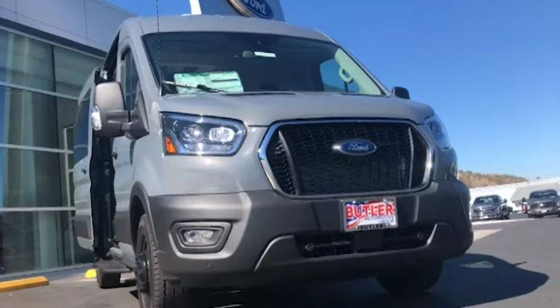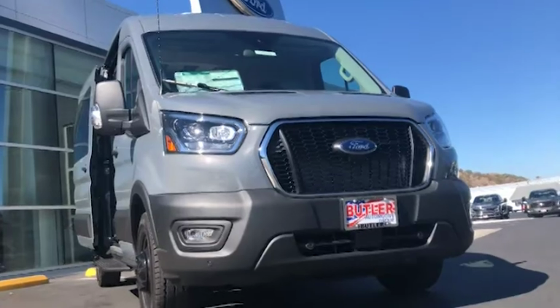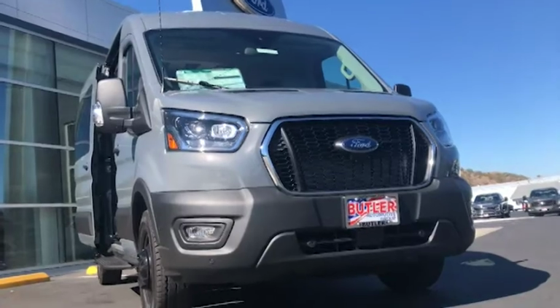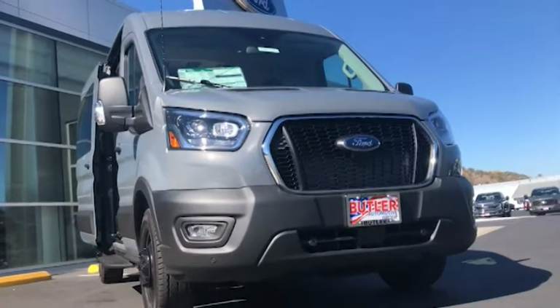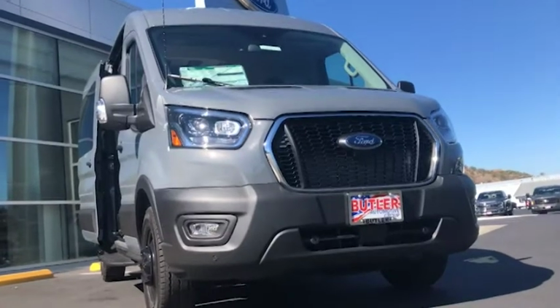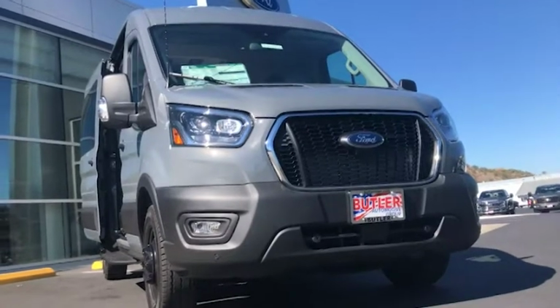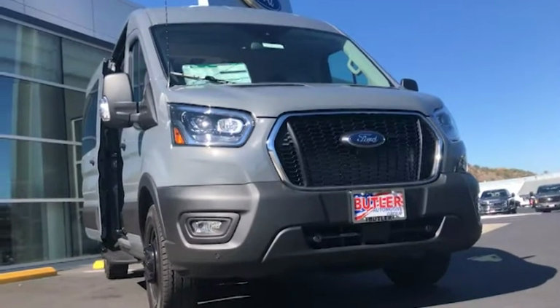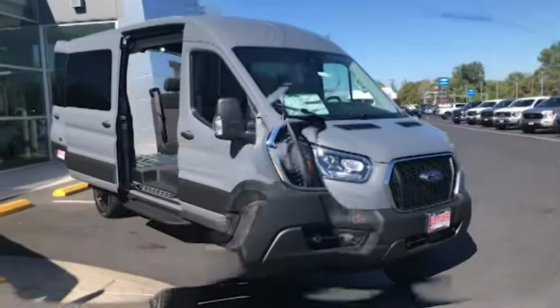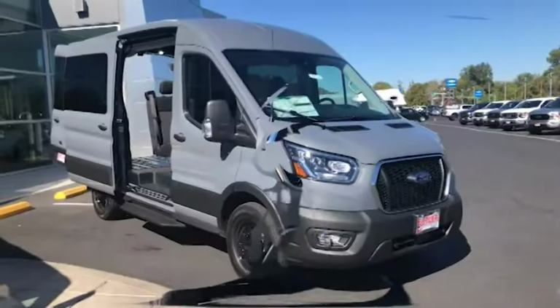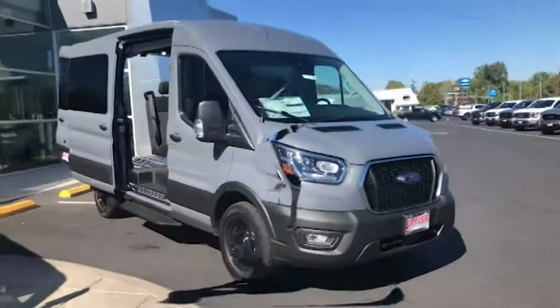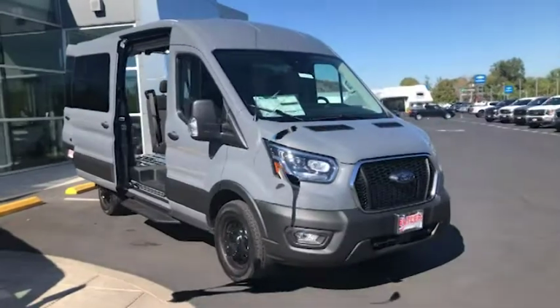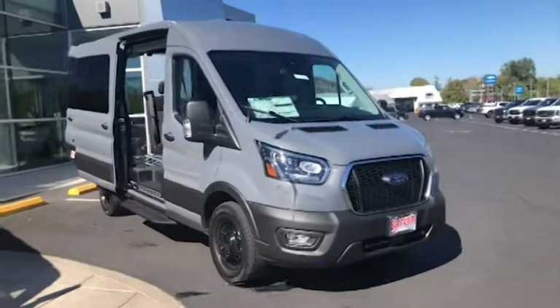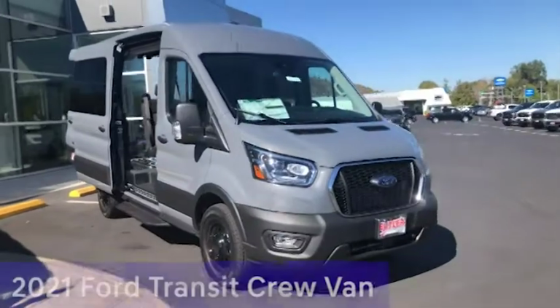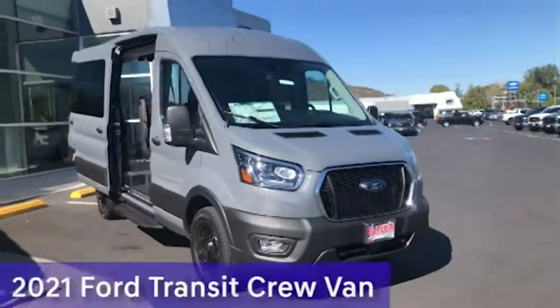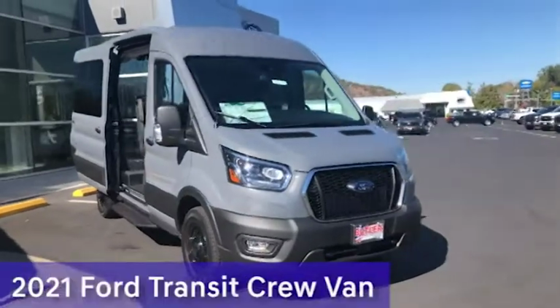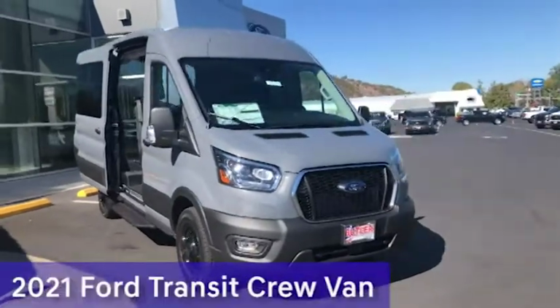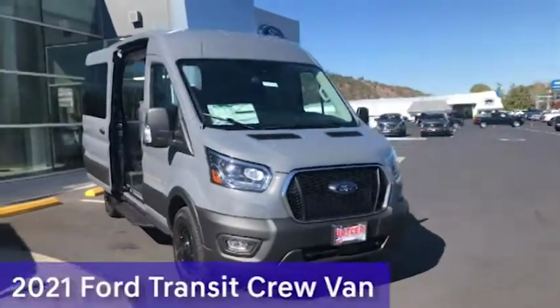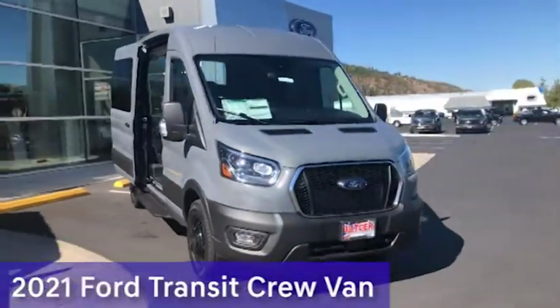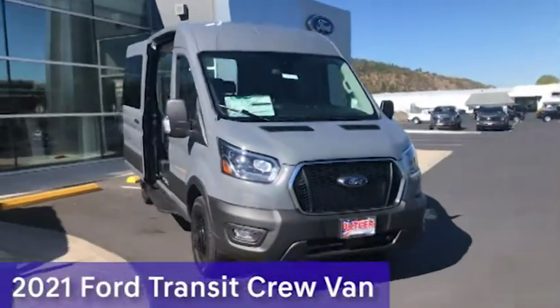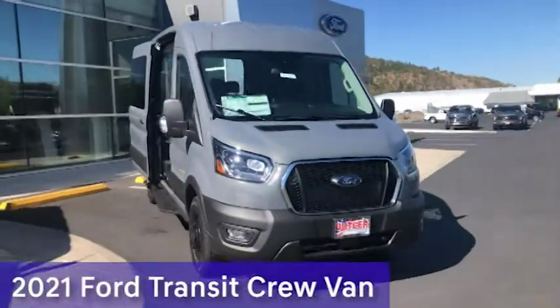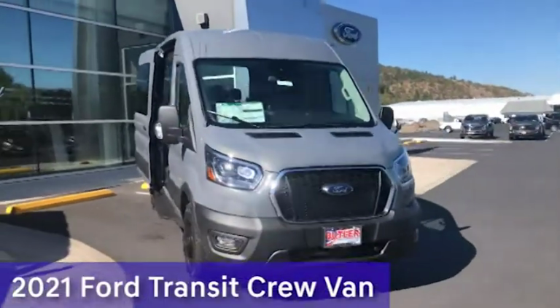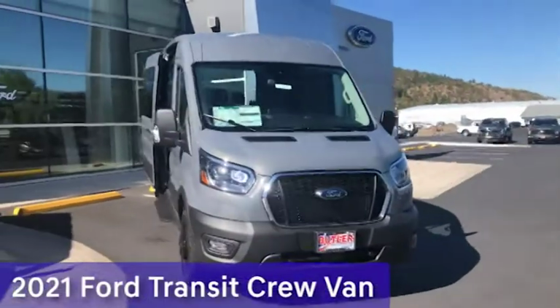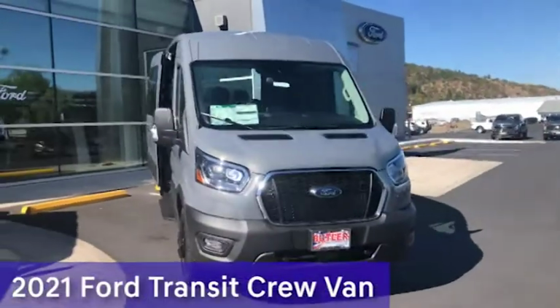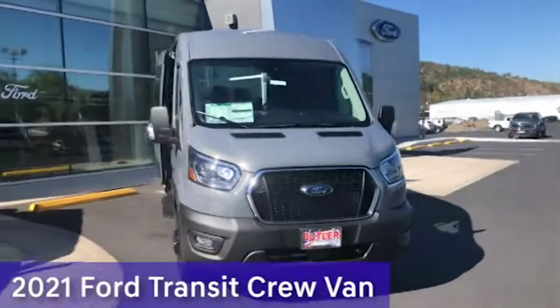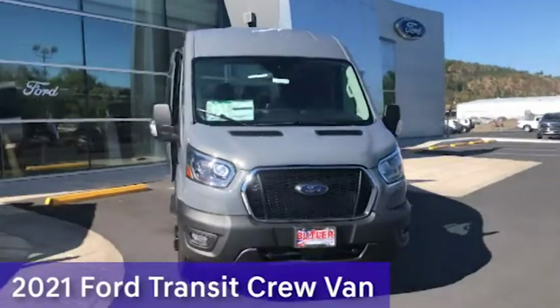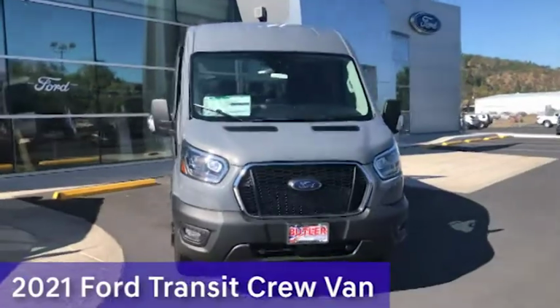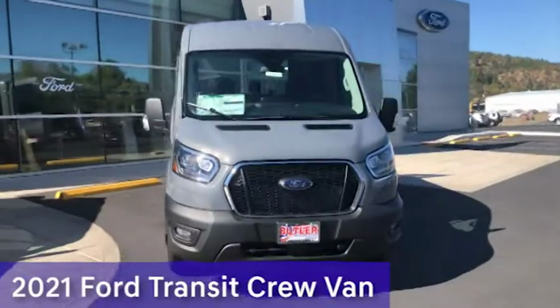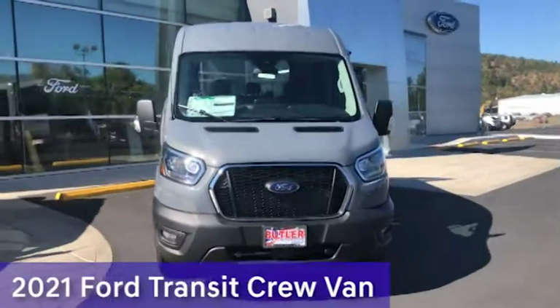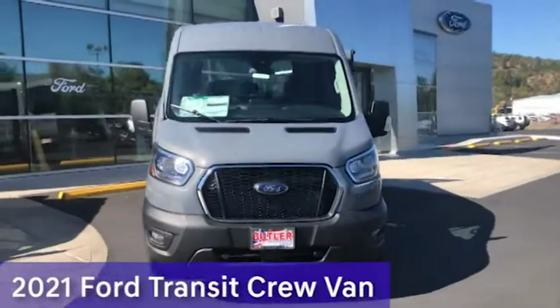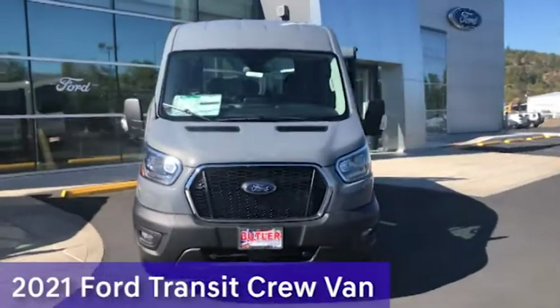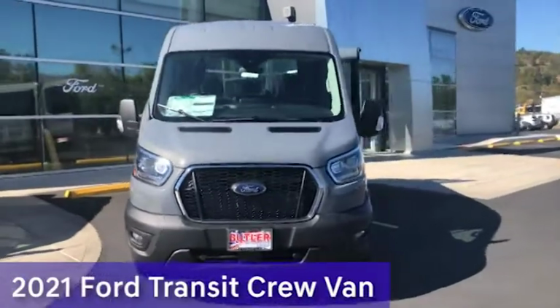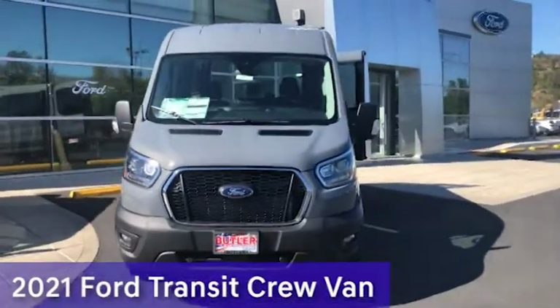Hey guys, Aaron with Wettler Ford here, and I'm going to show off the 2021 Transit Crew Van.